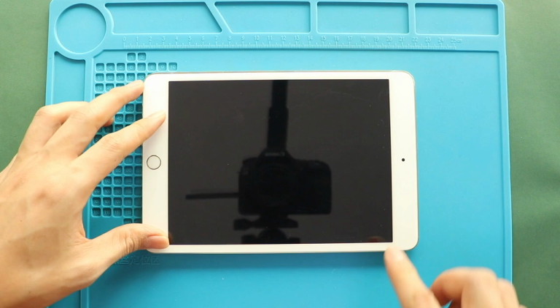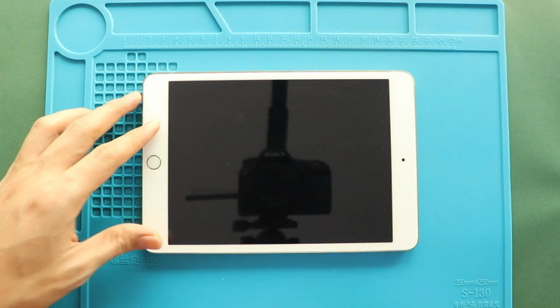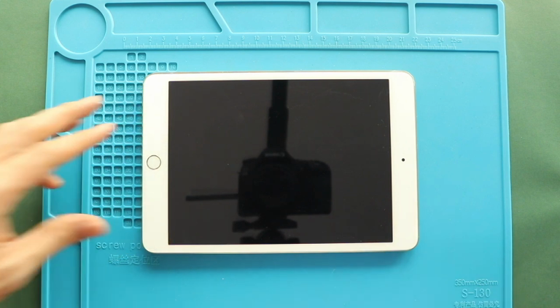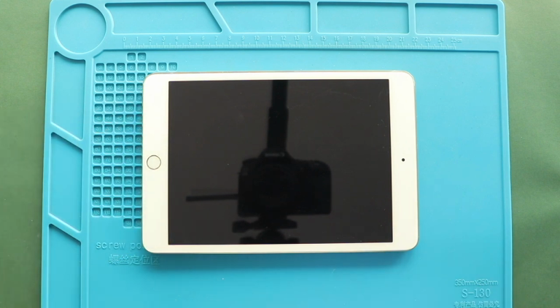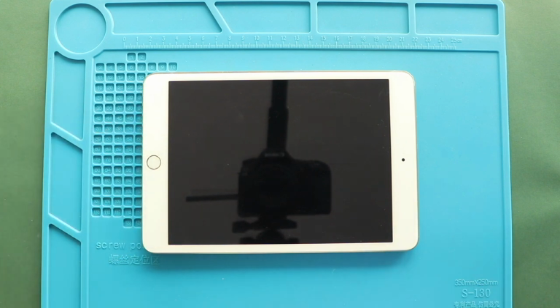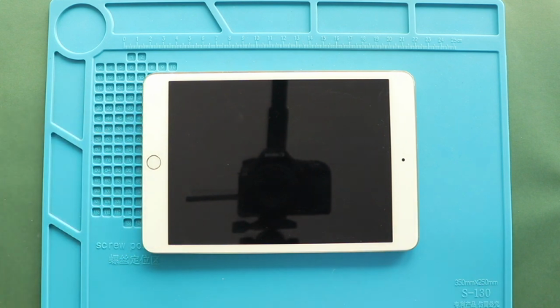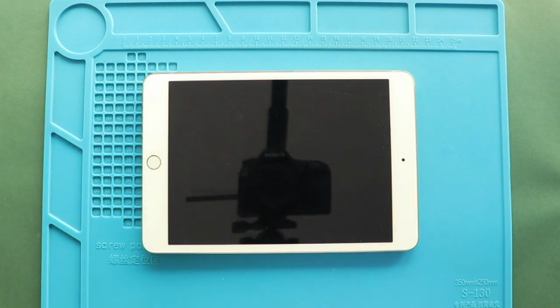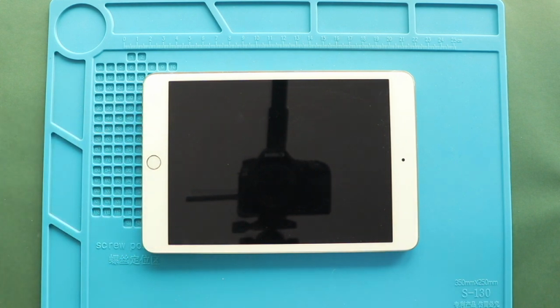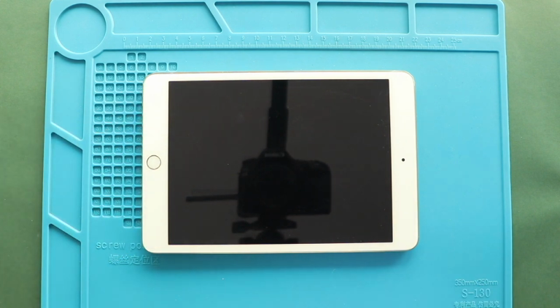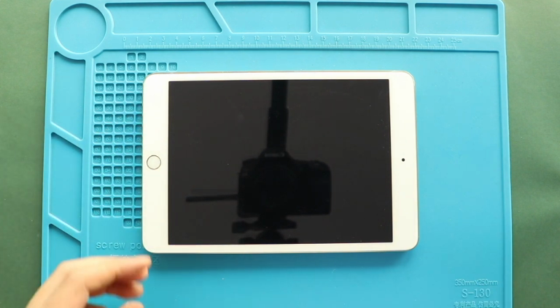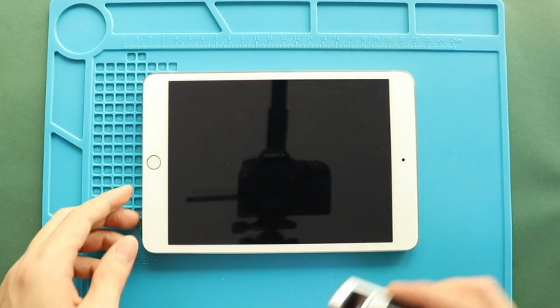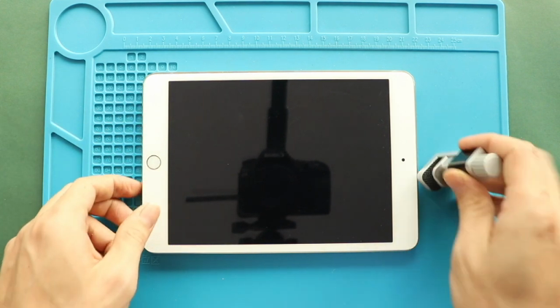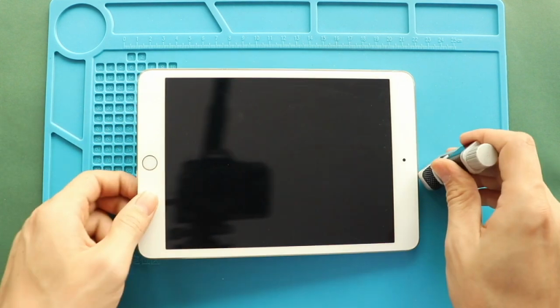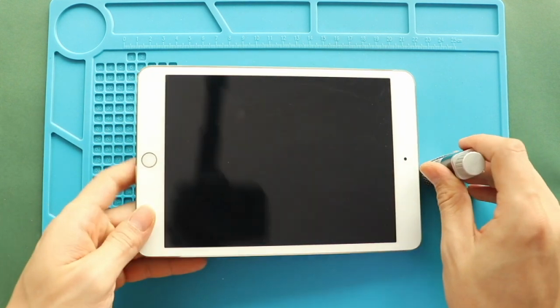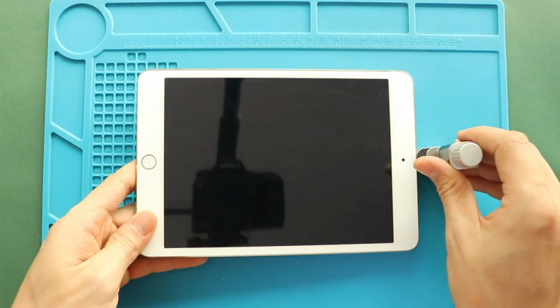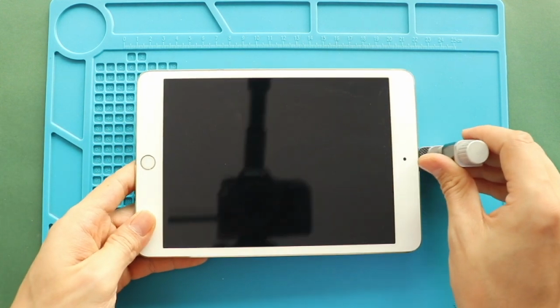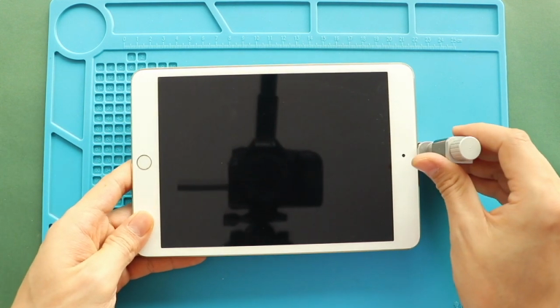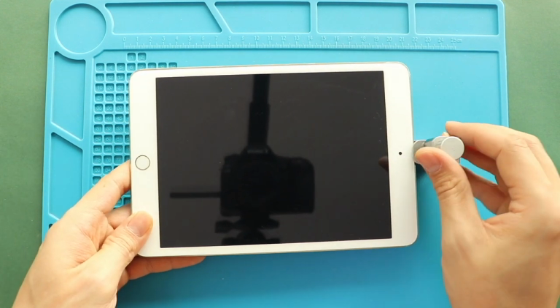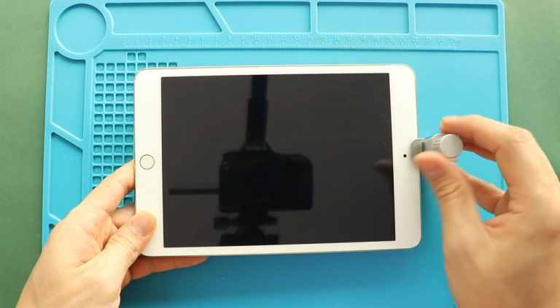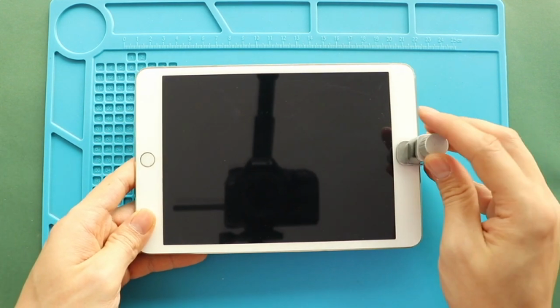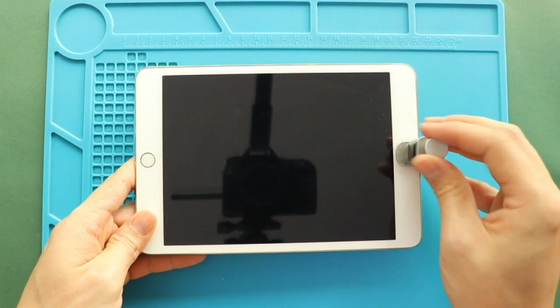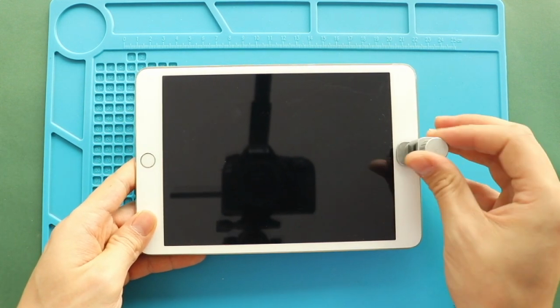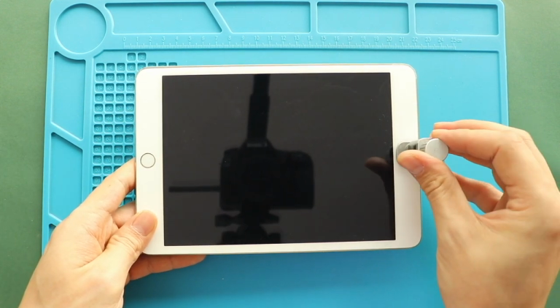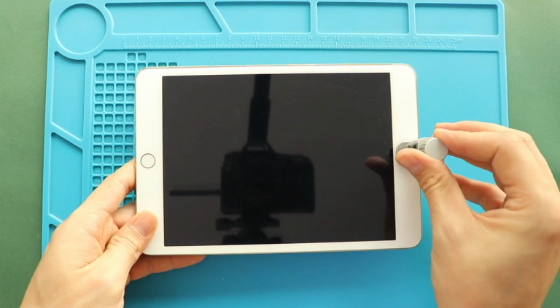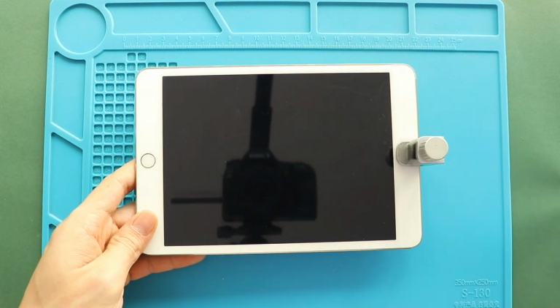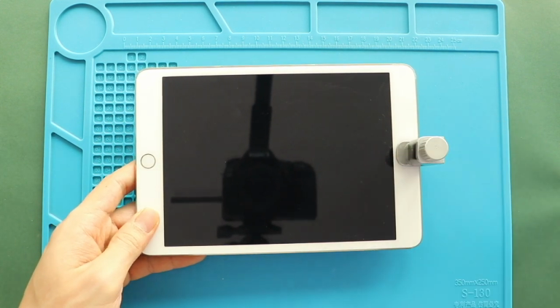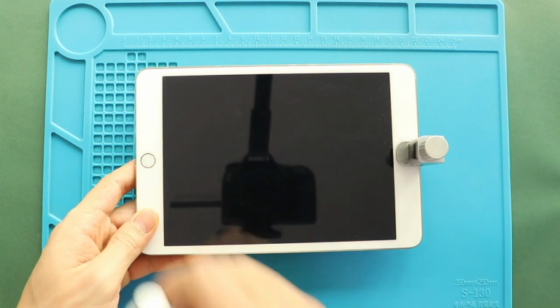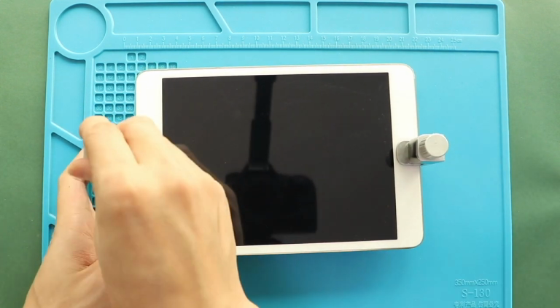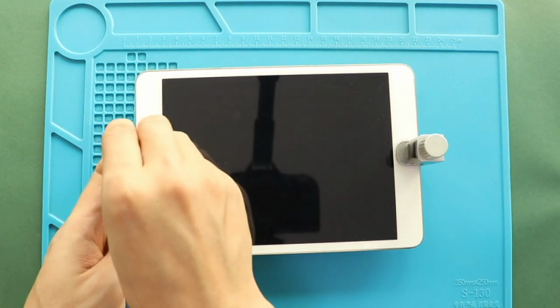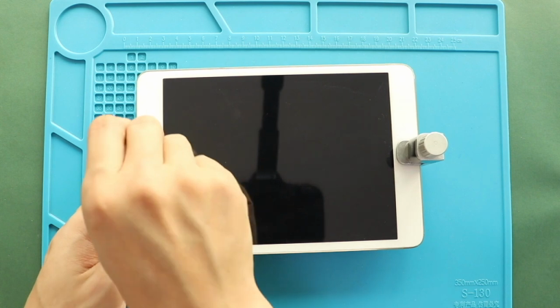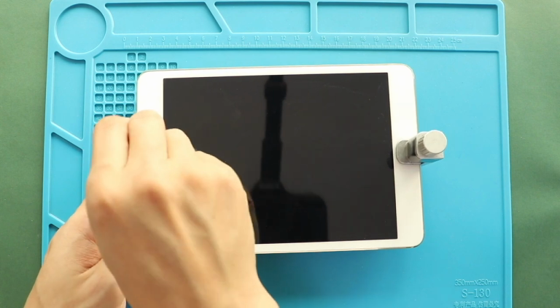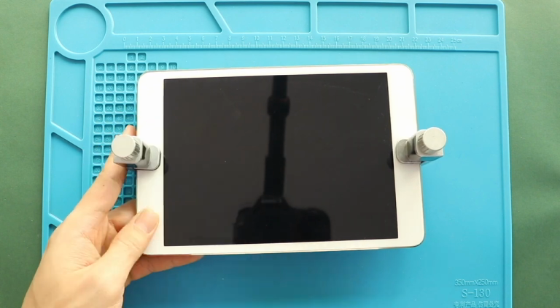Finally, we use screen binding to tie the screen to the body. Alternatively, you can use some rubber bands and leave them for some time.